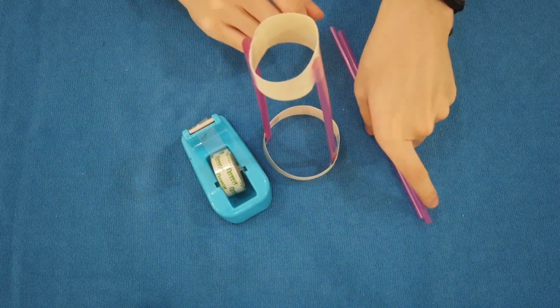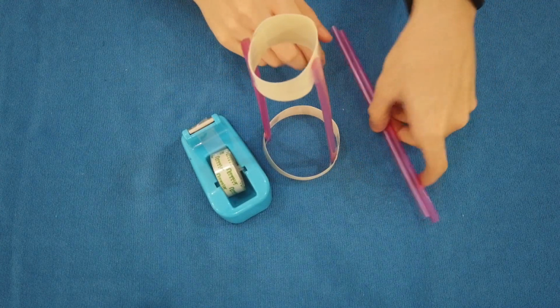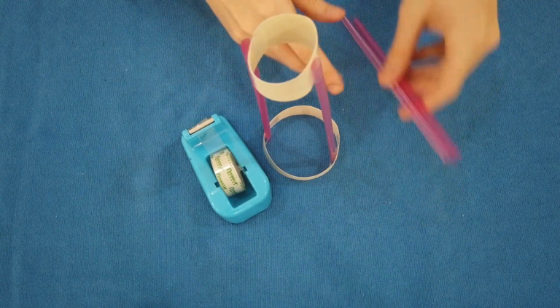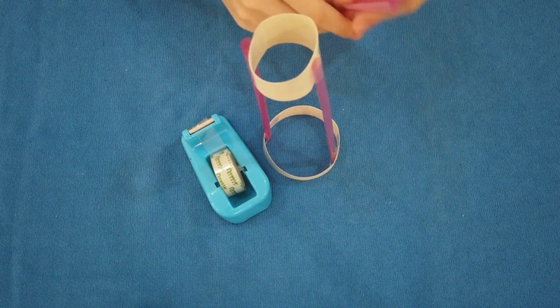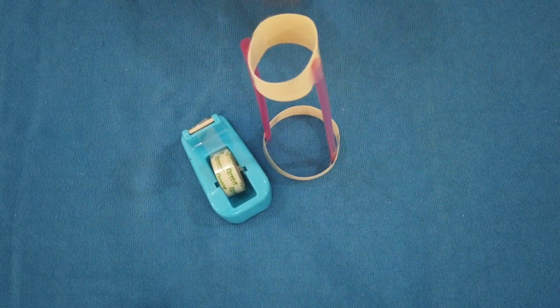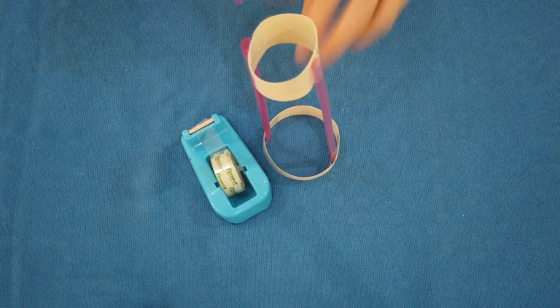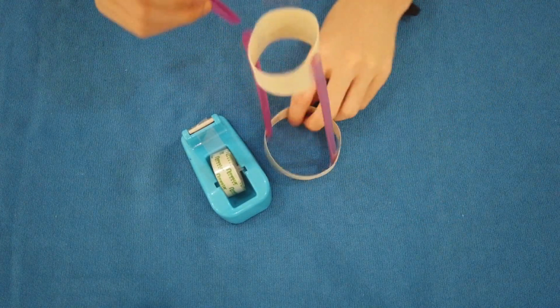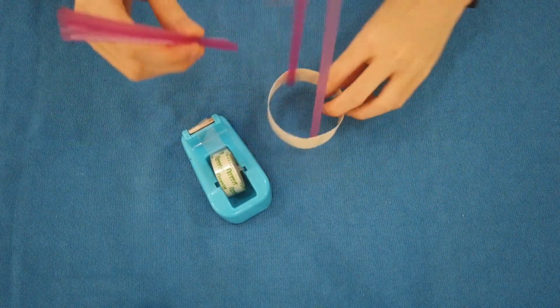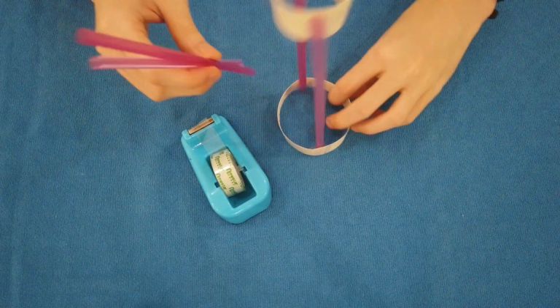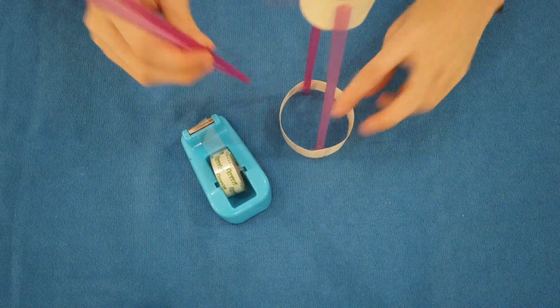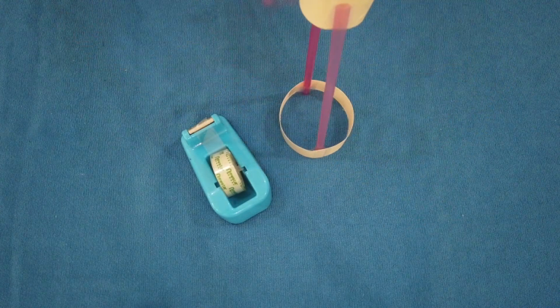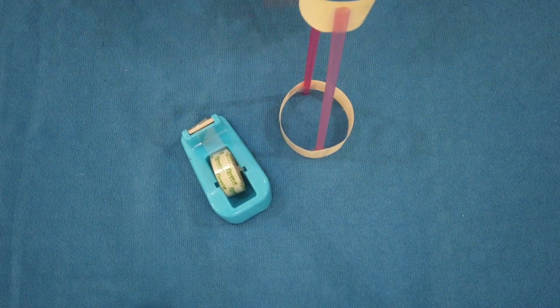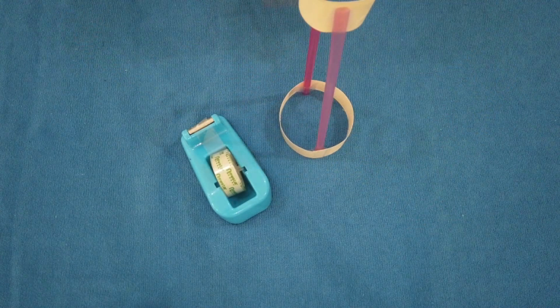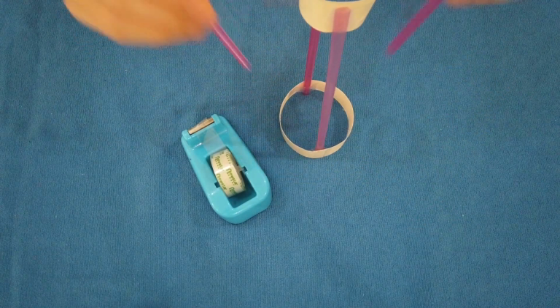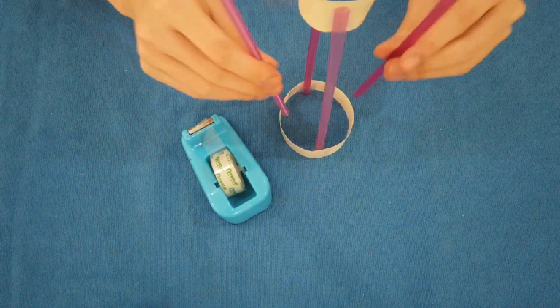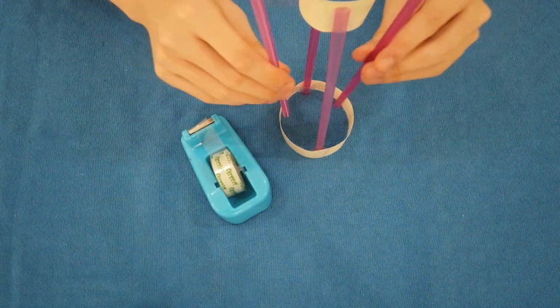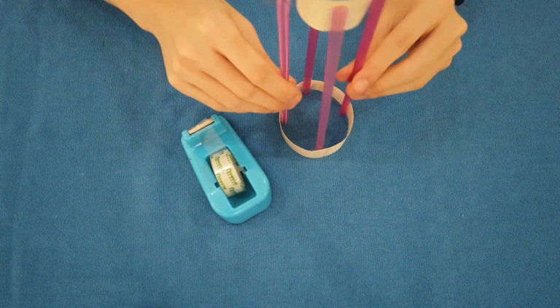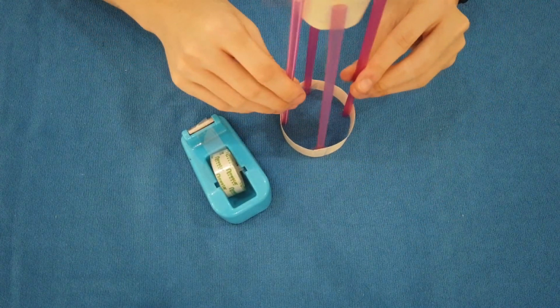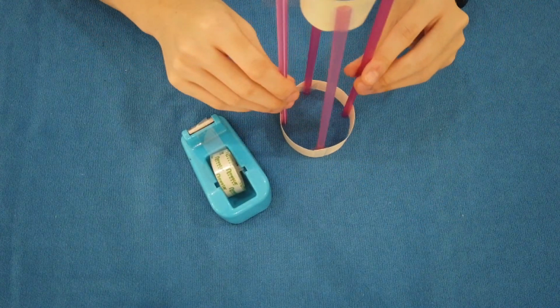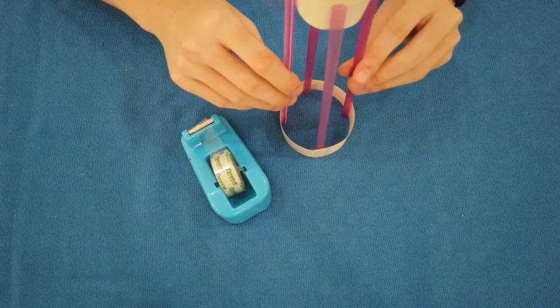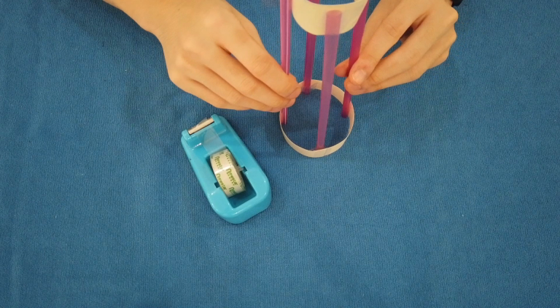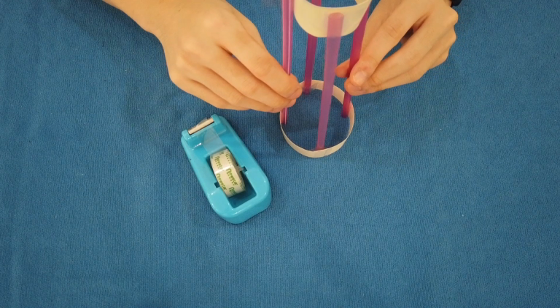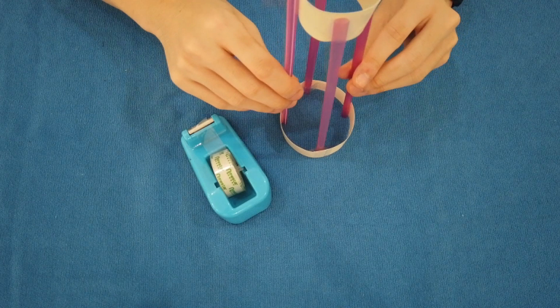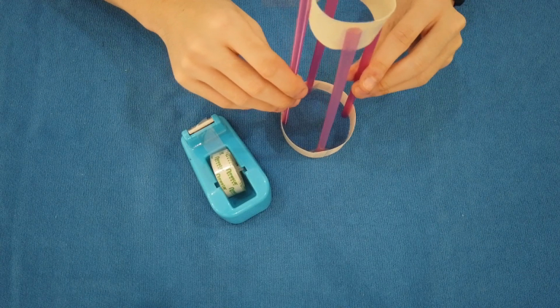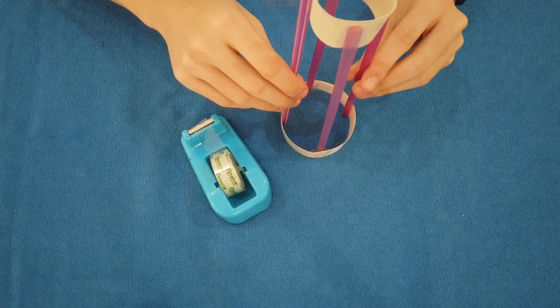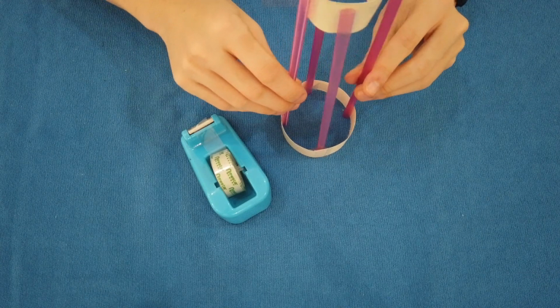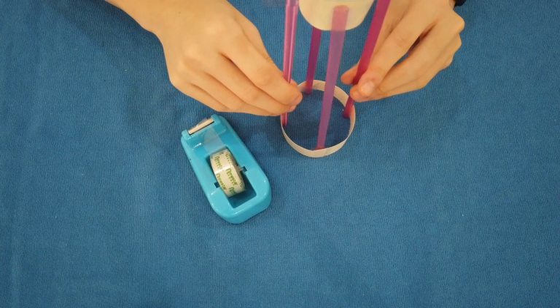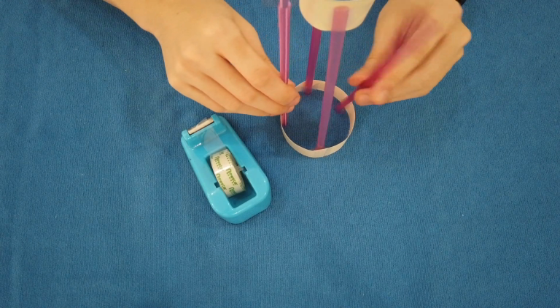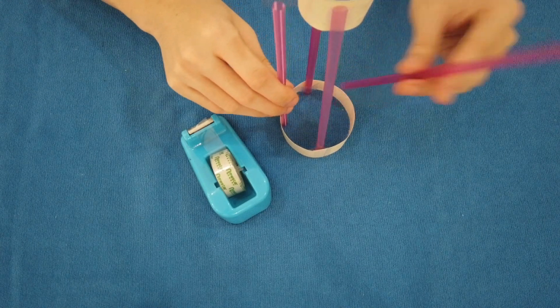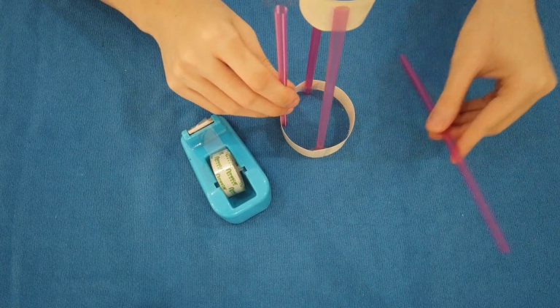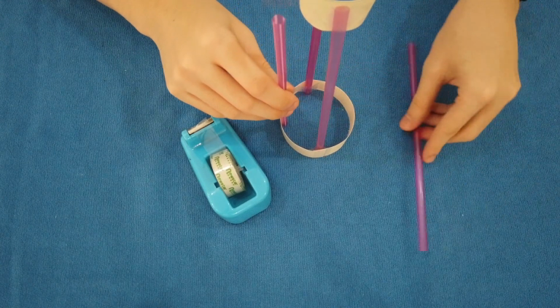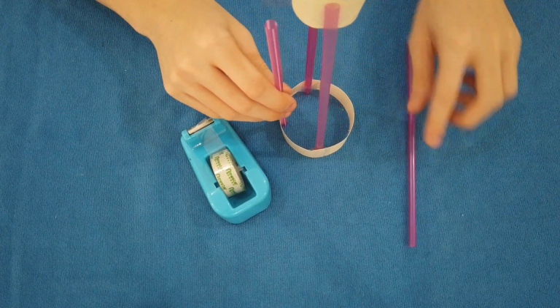Now, we will attach the 2 straws here using the same method as just now.